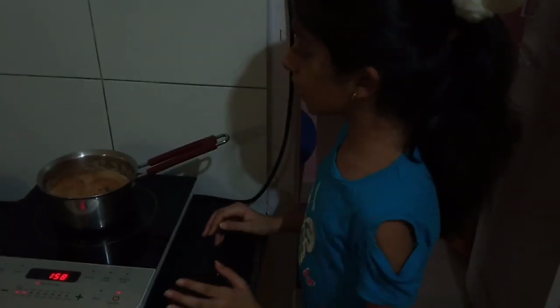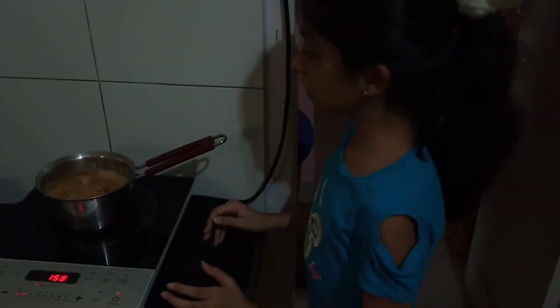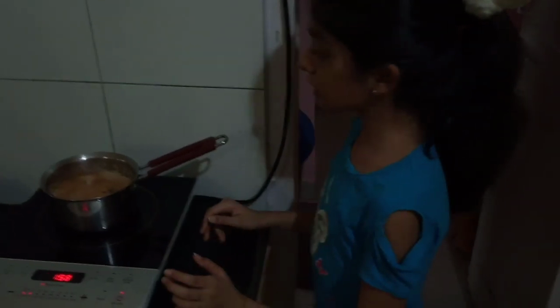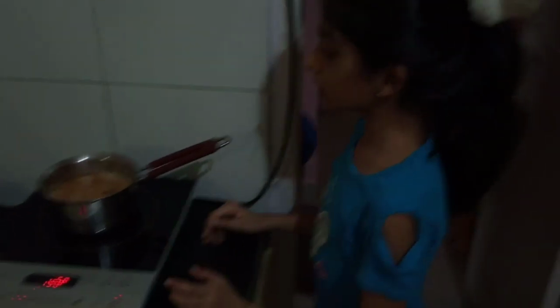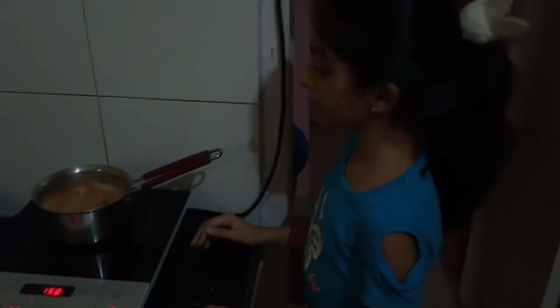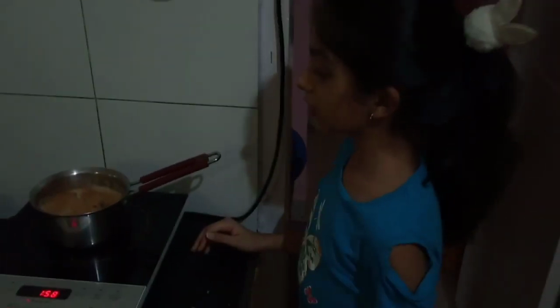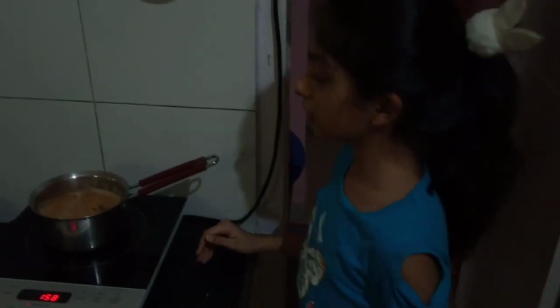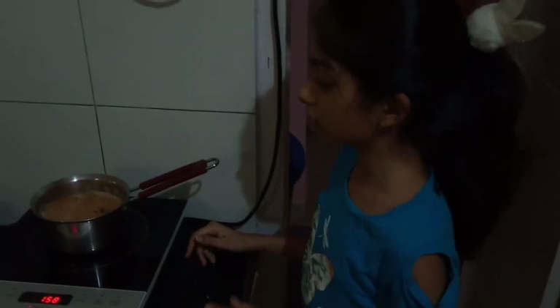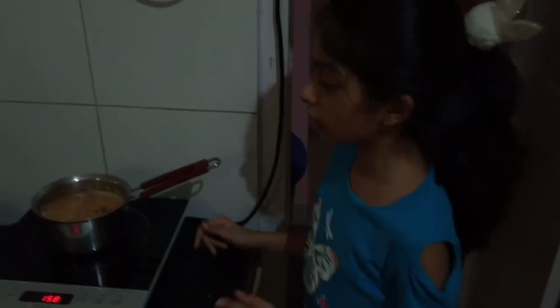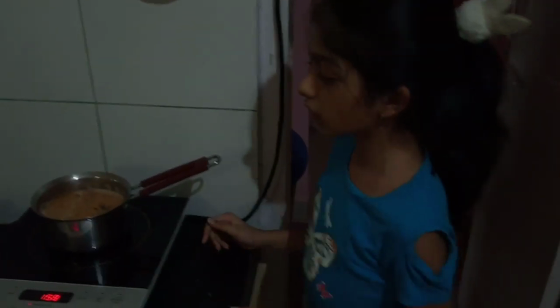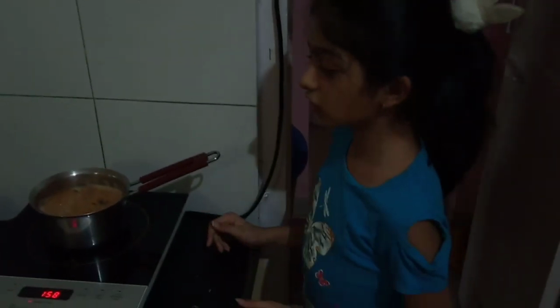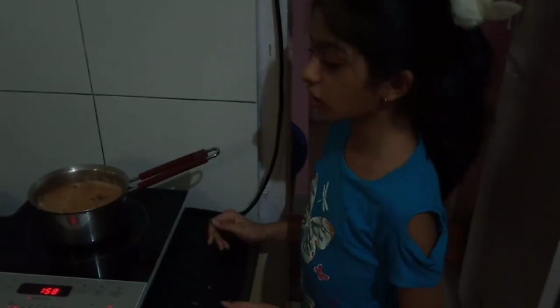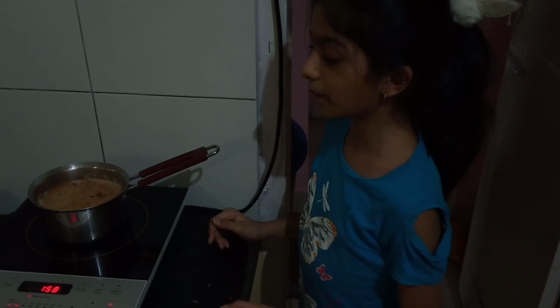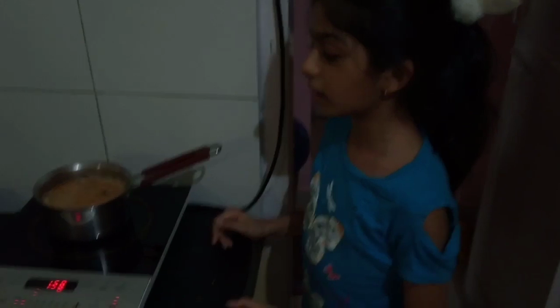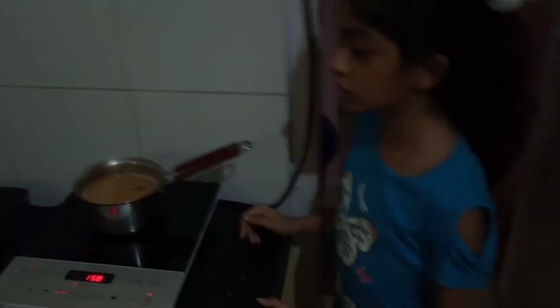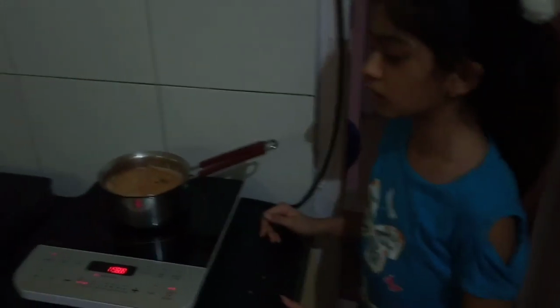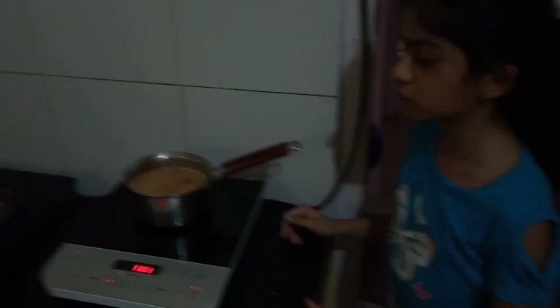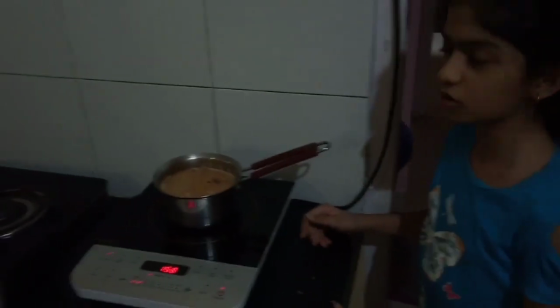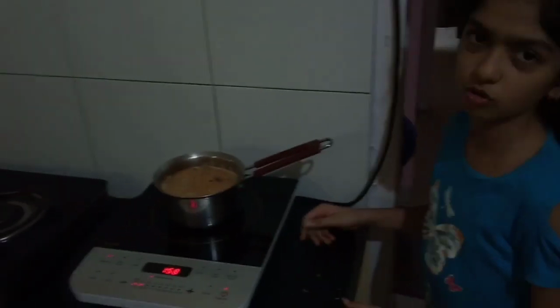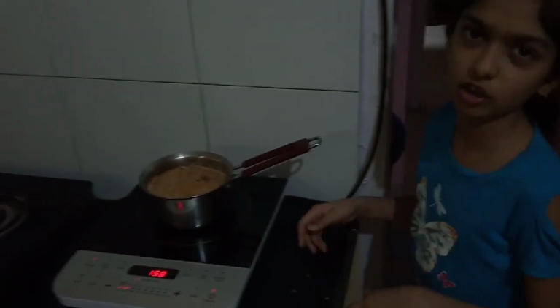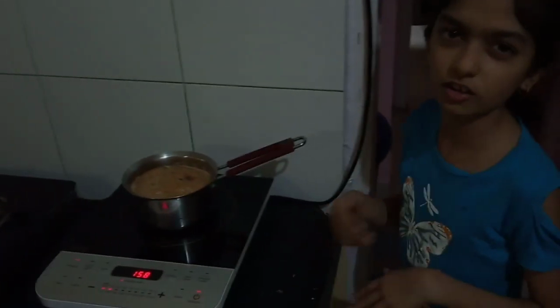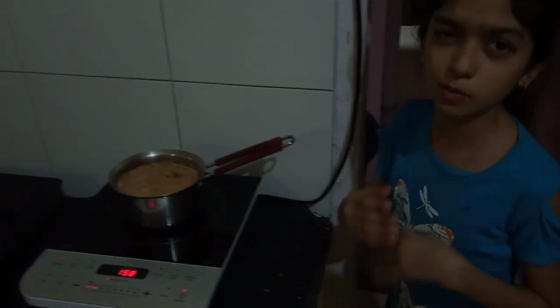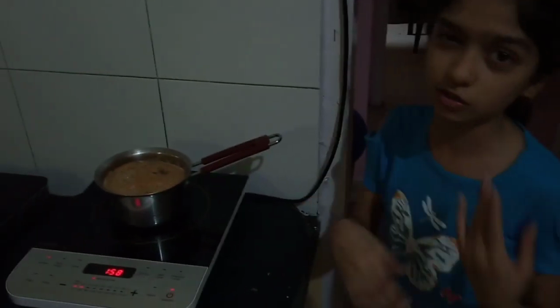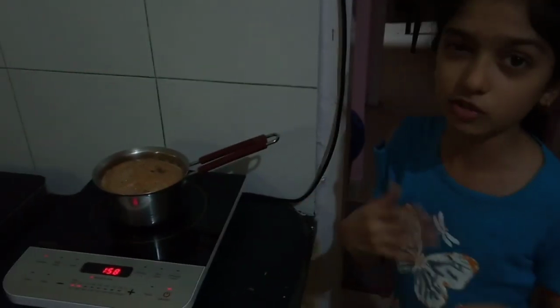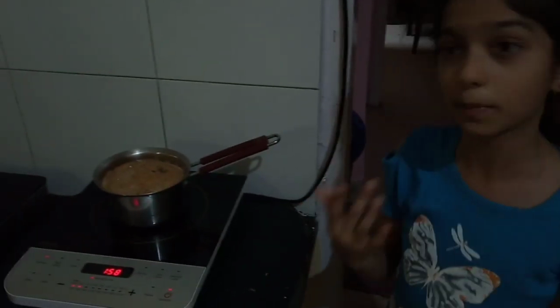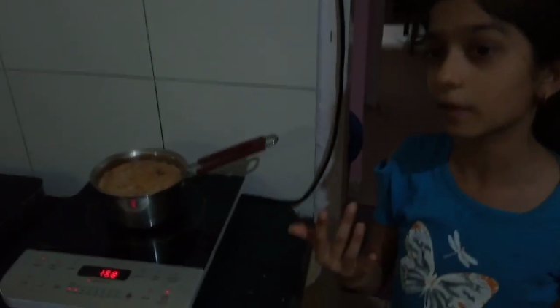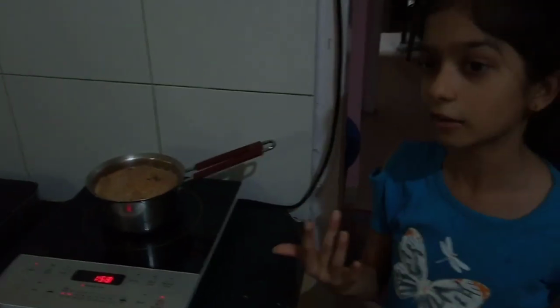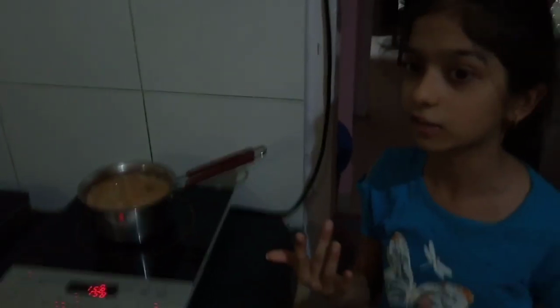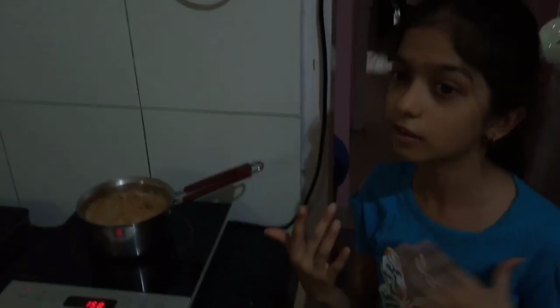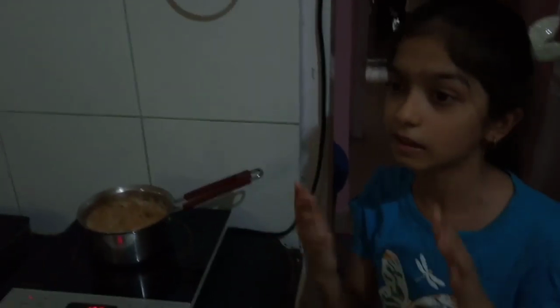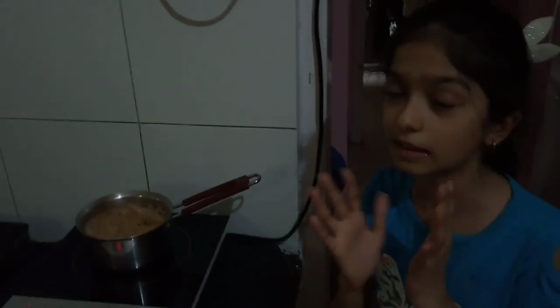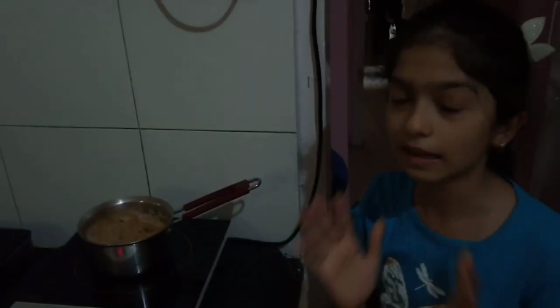I am making some other tea. If you want, I can make some special tea.